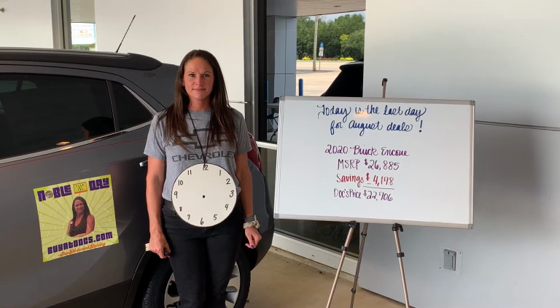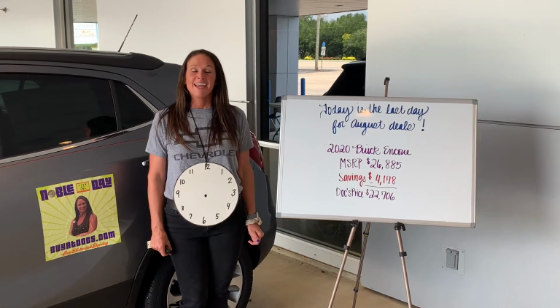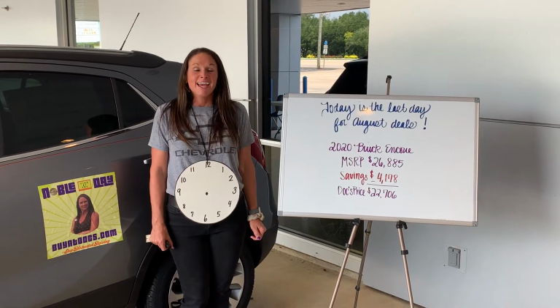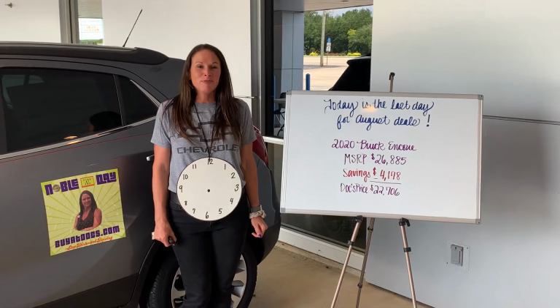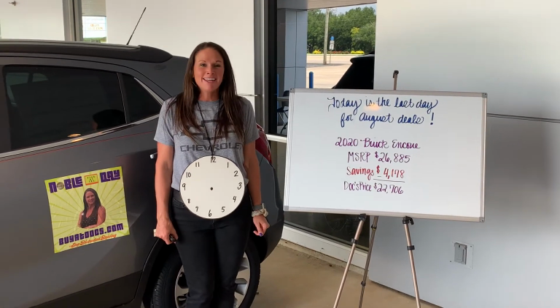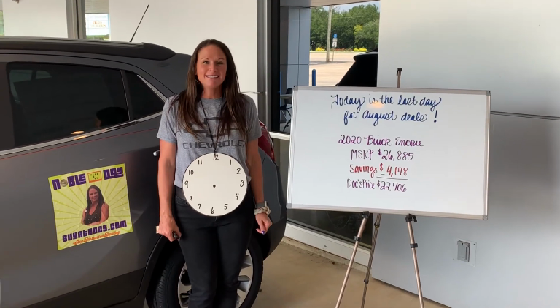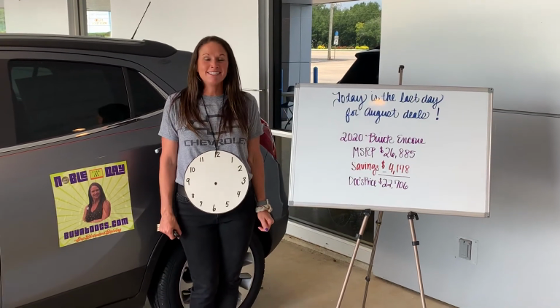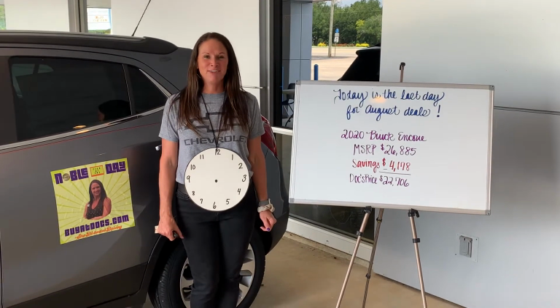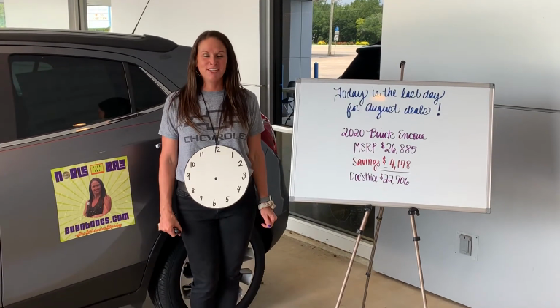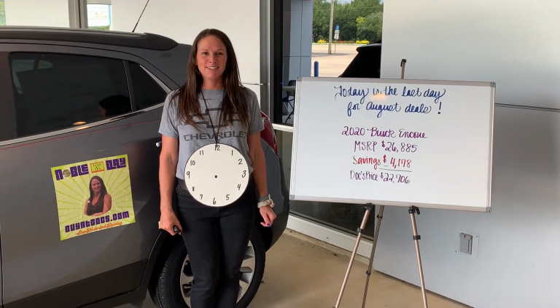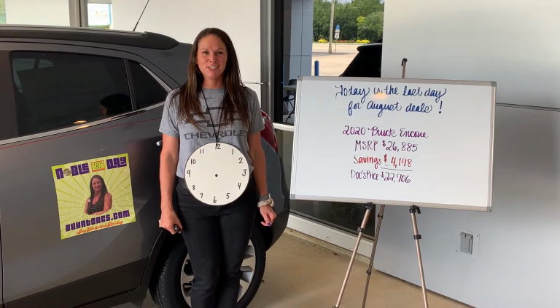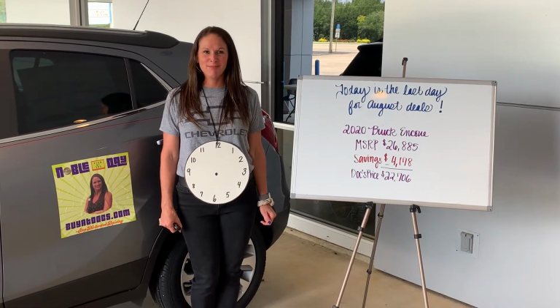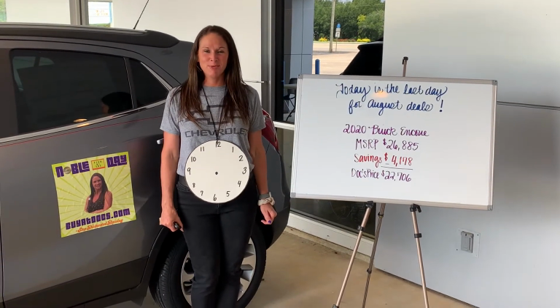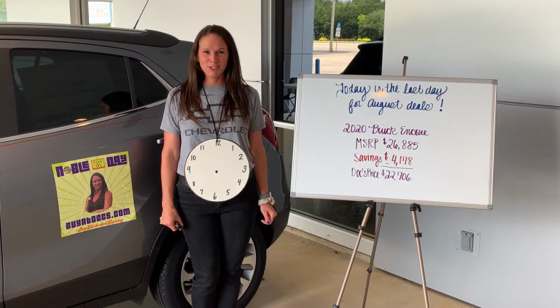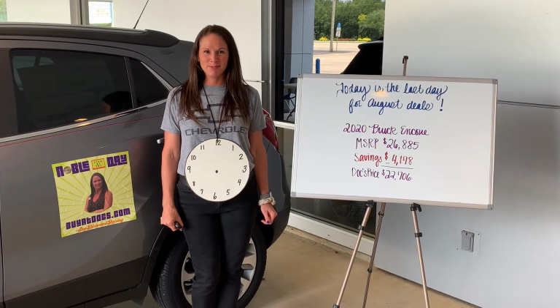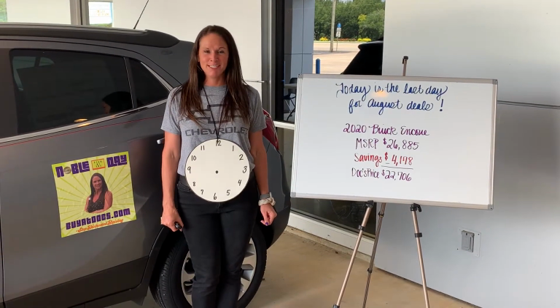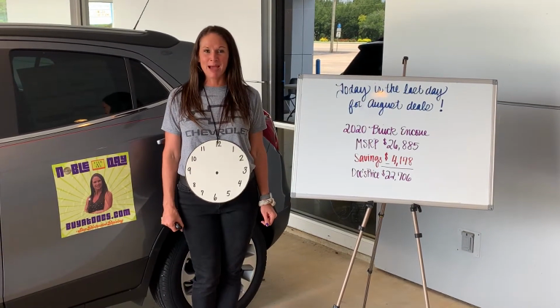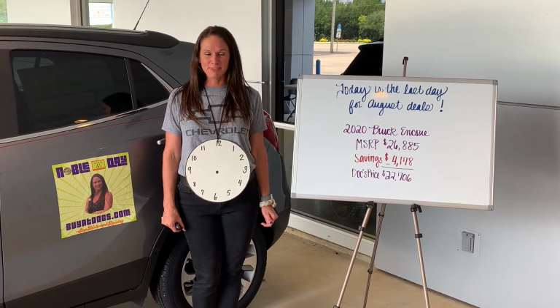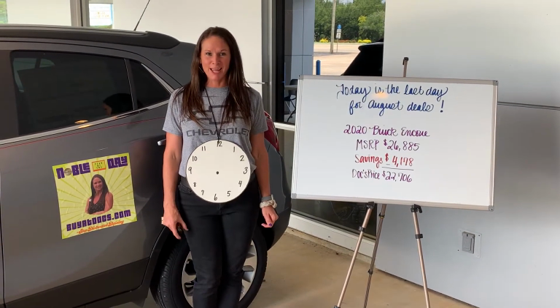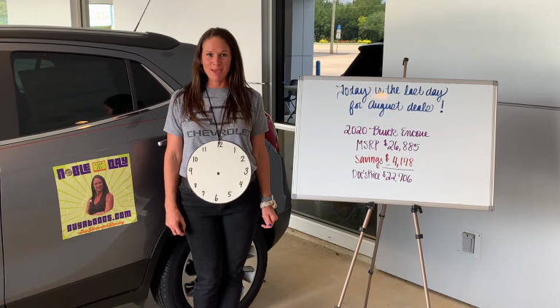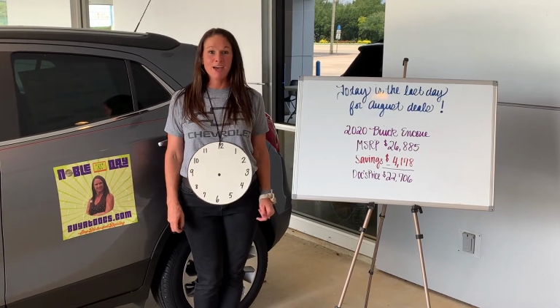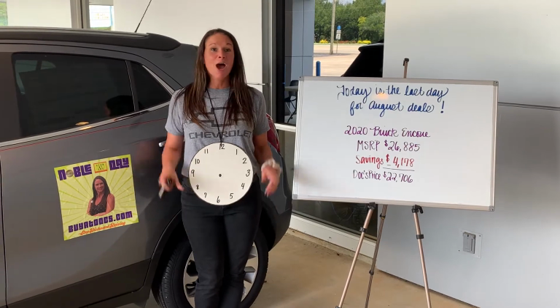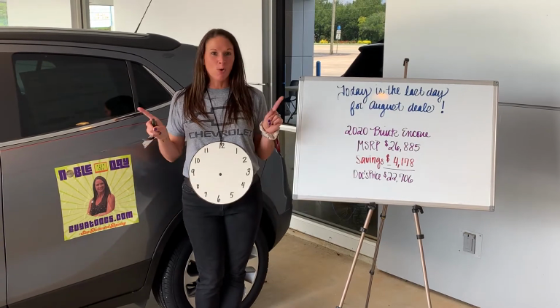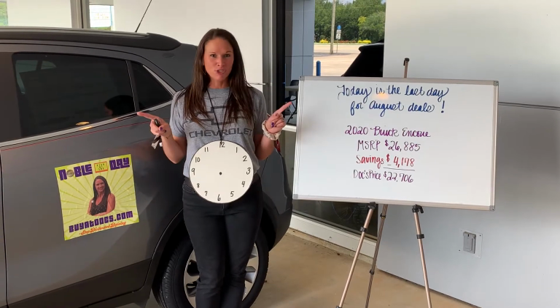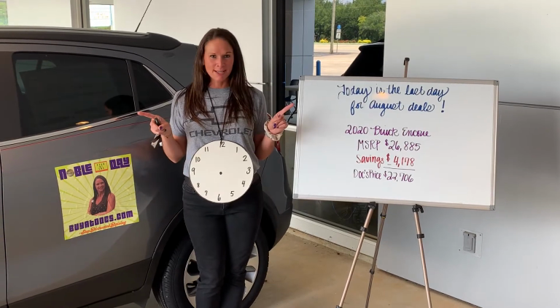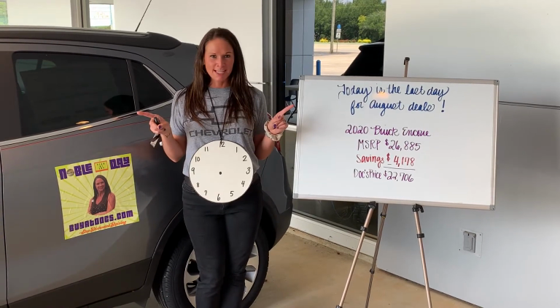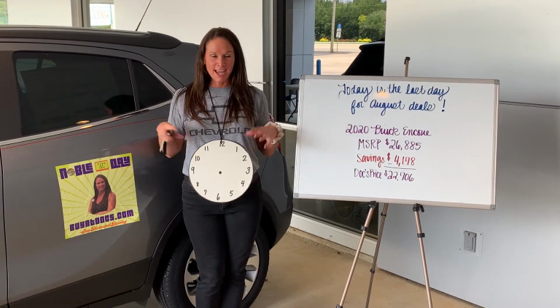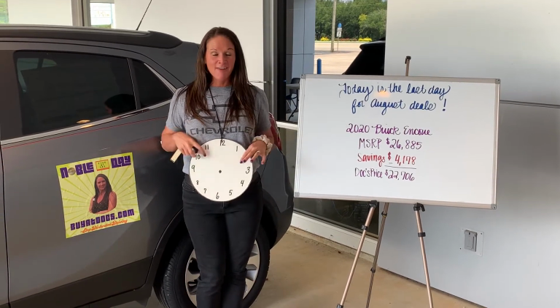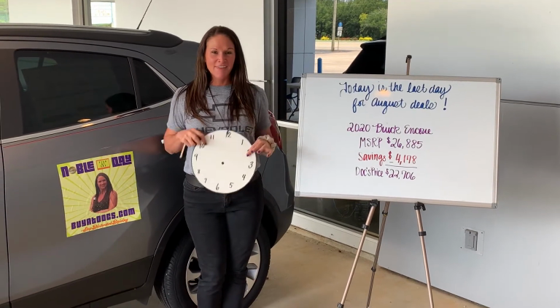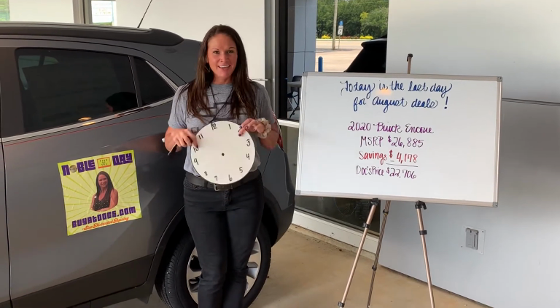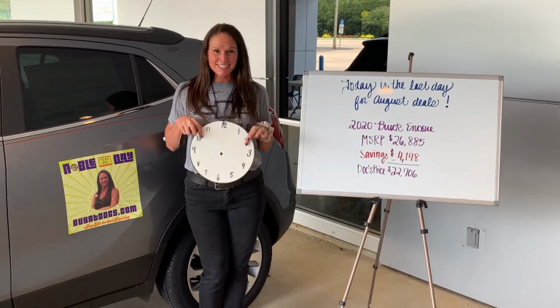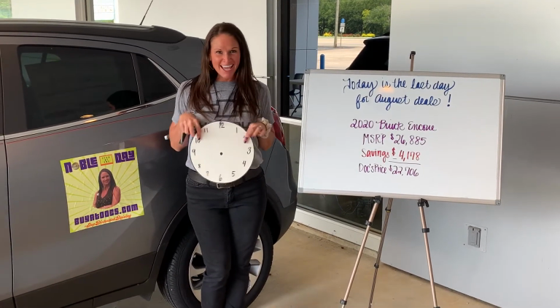Hey everybody, Stephanie here at Doc Chevy Buick GMC in Thomasville, Alabama — or should I say Flava Save.